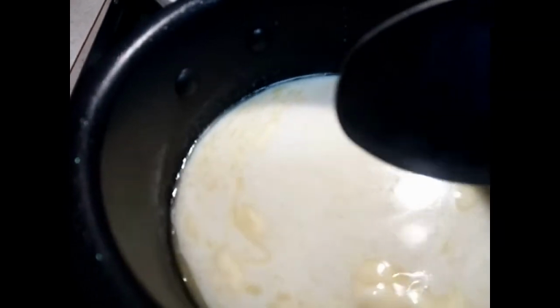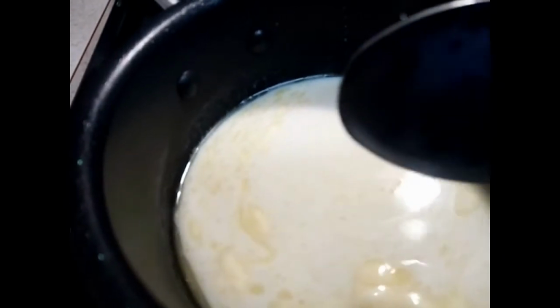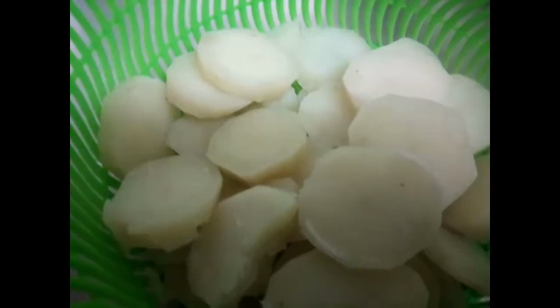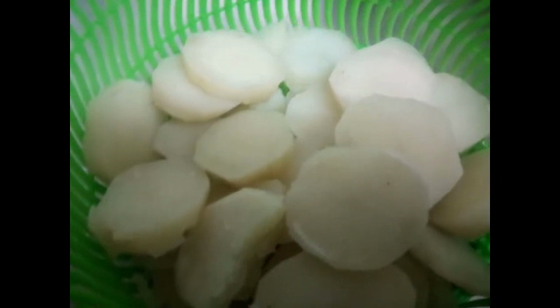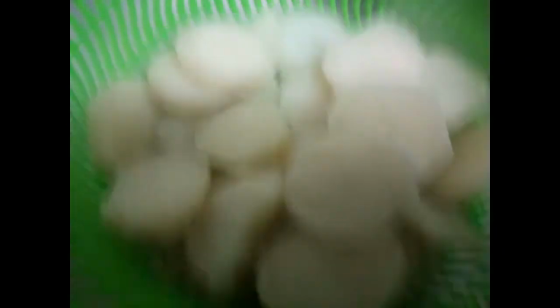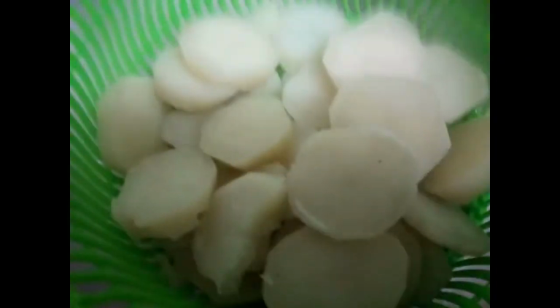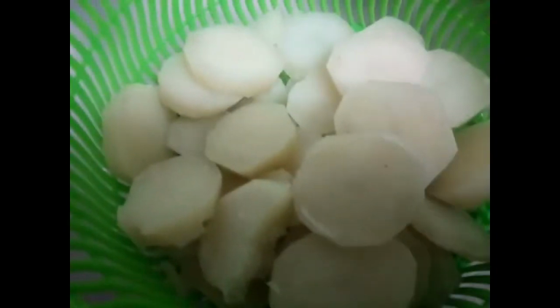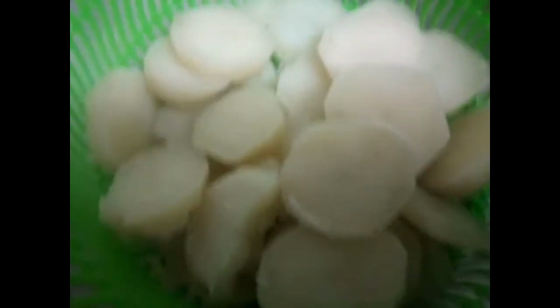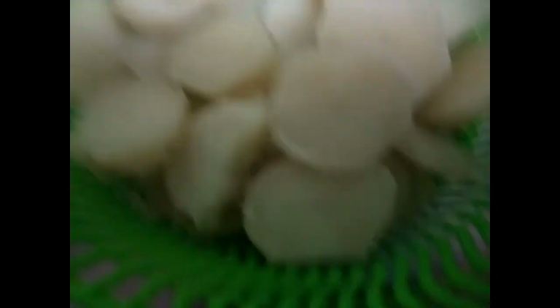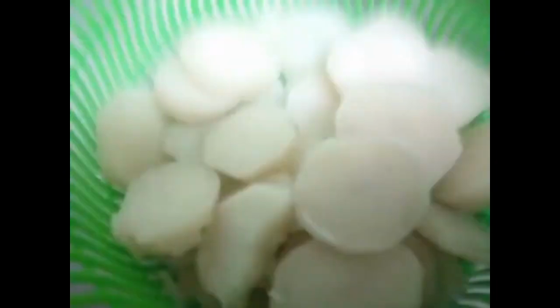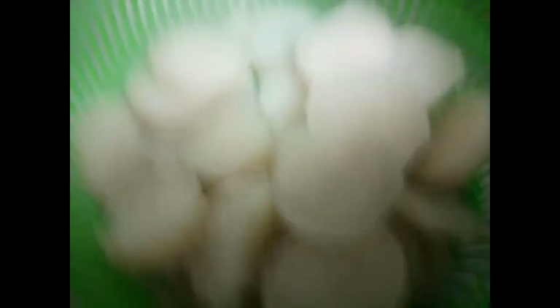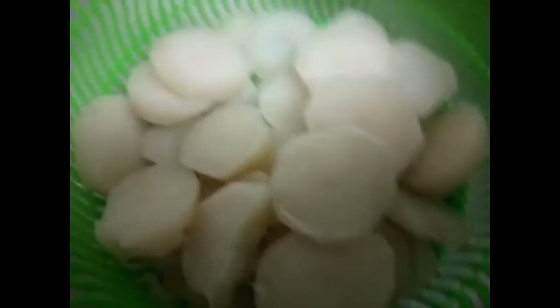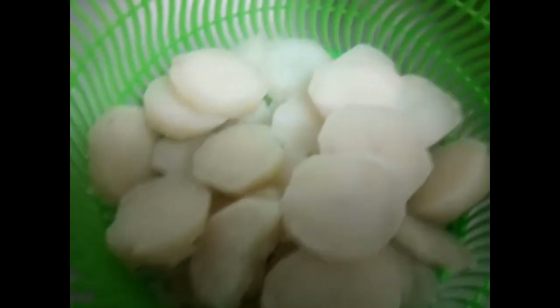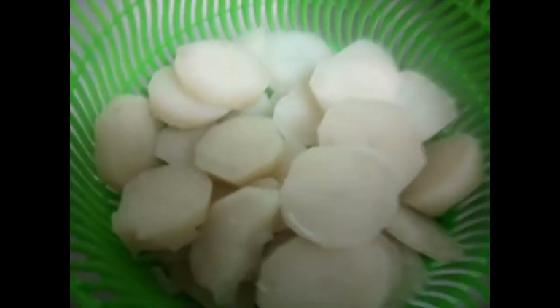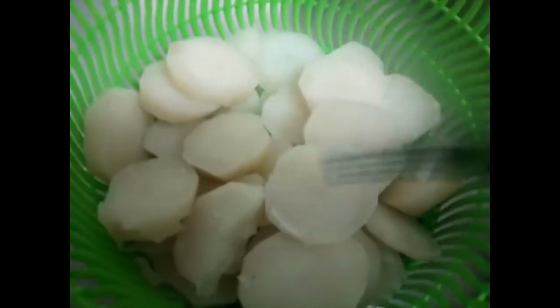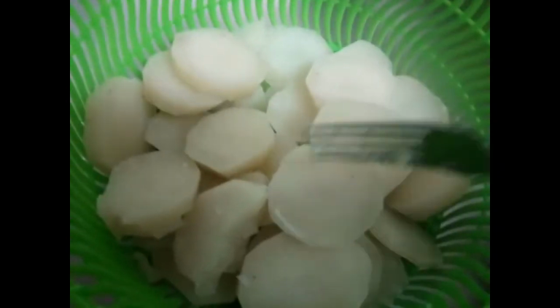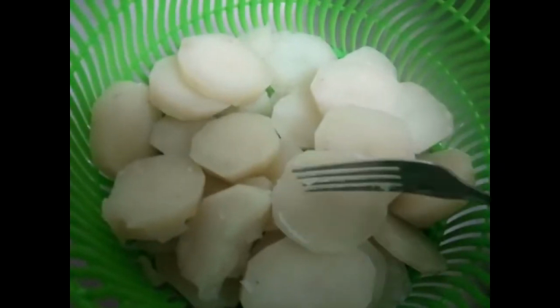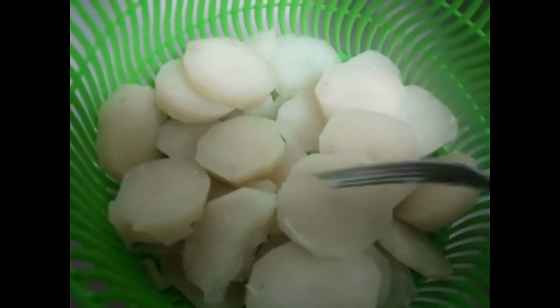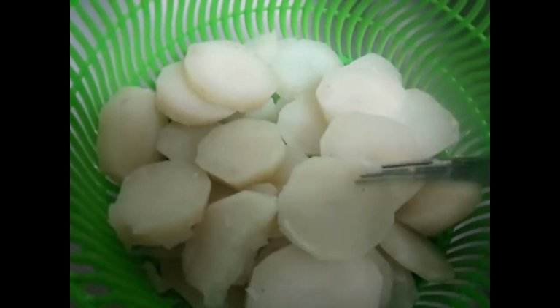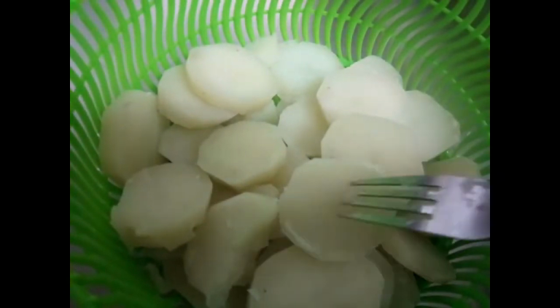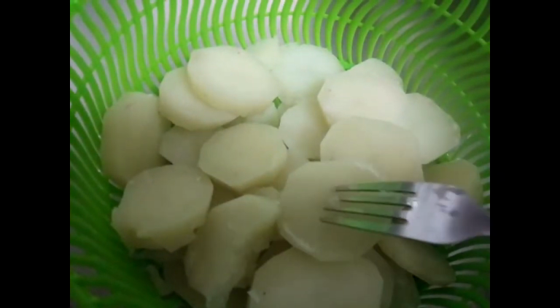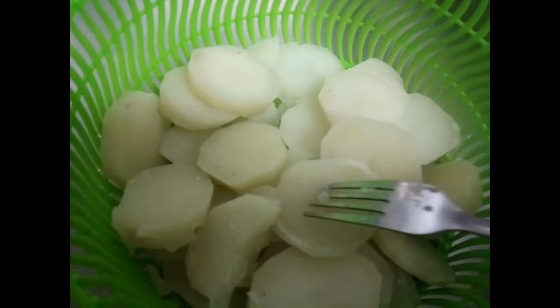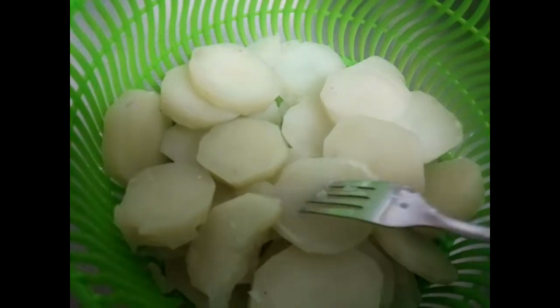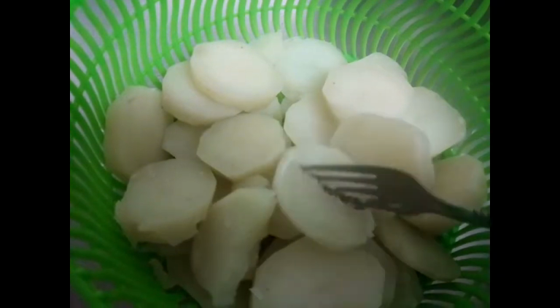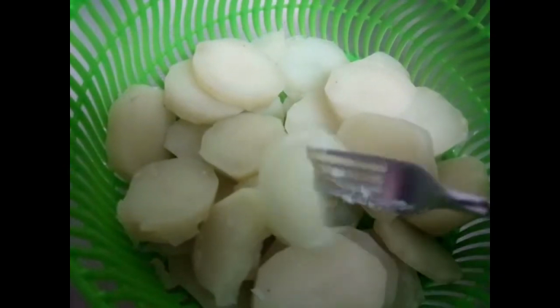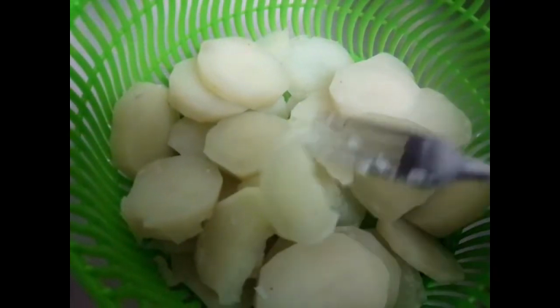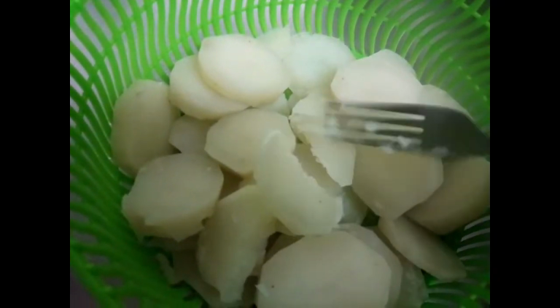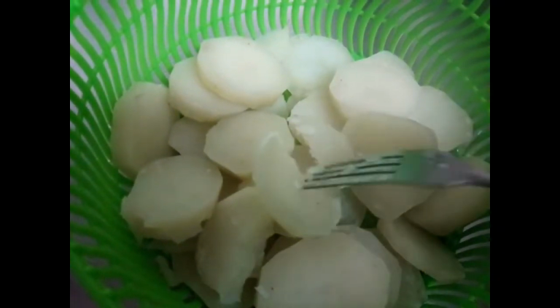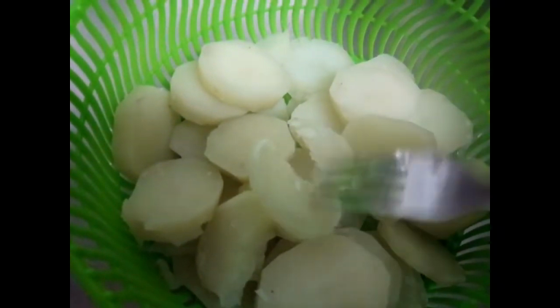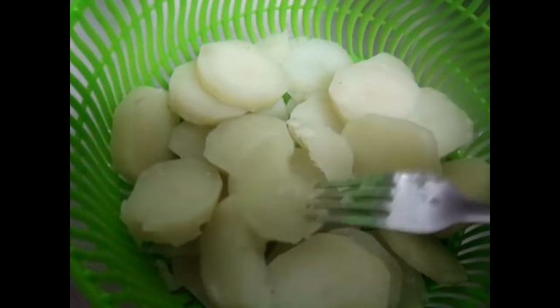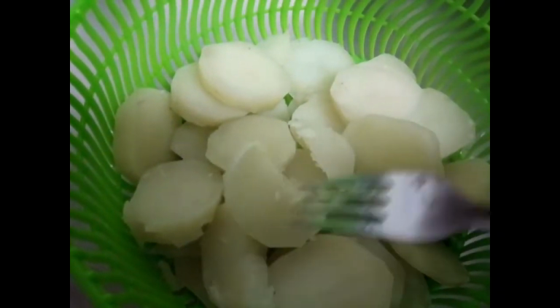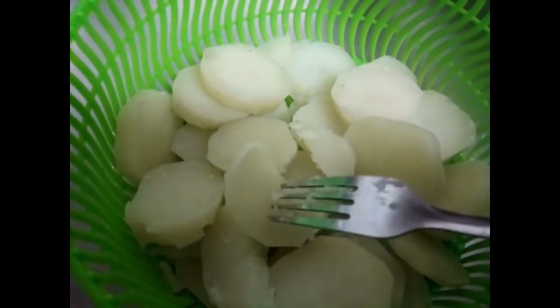My potatoes are finished. I just got through draining them. You can tell they're finished because the fork goes all the way through them.